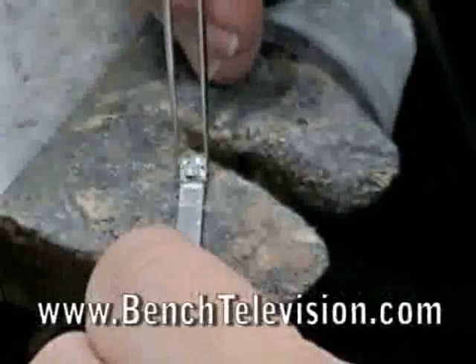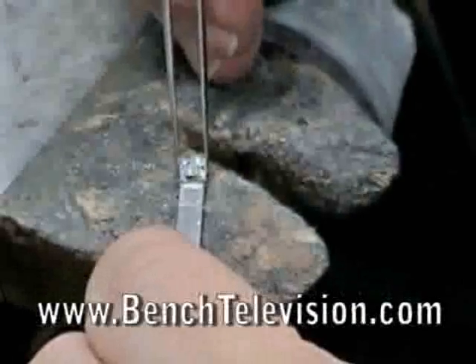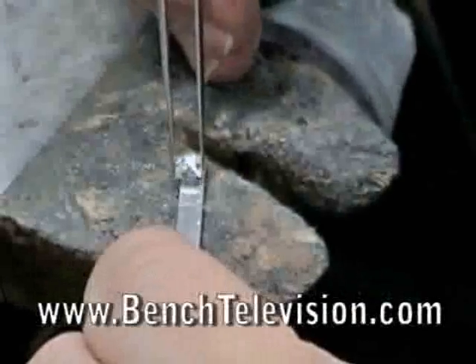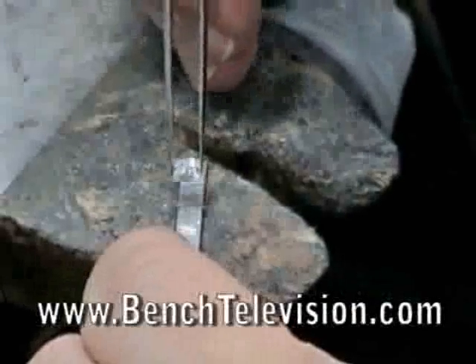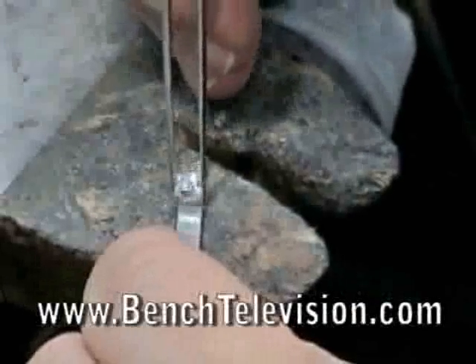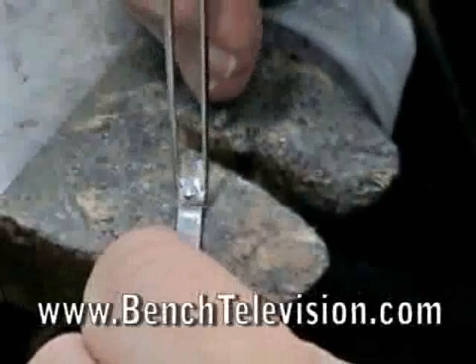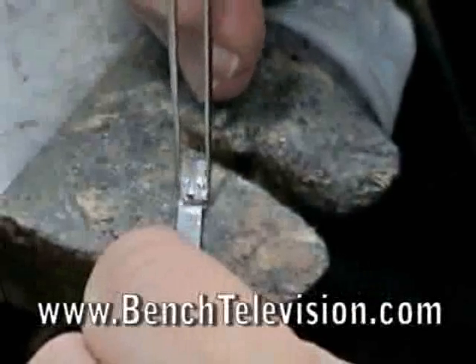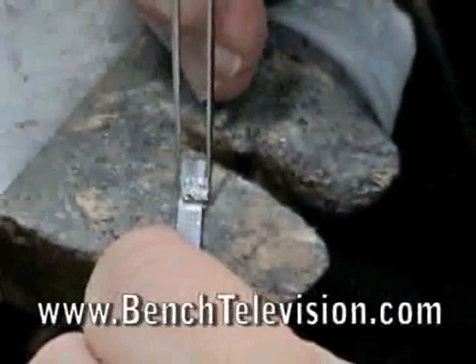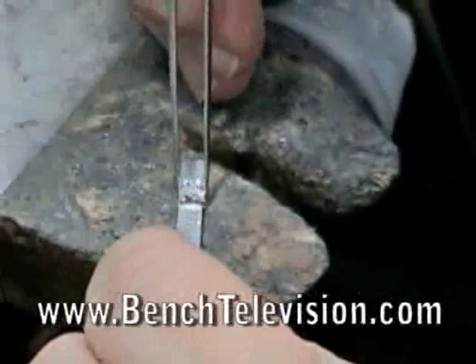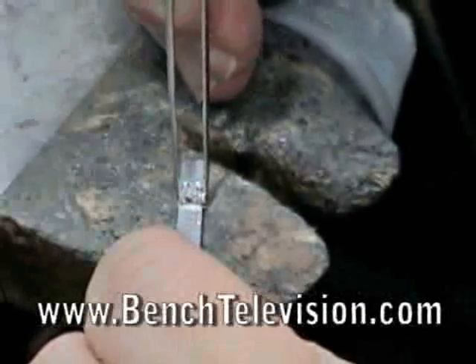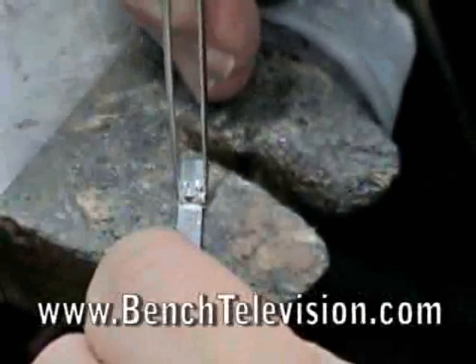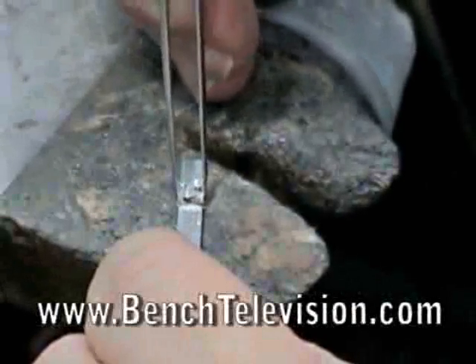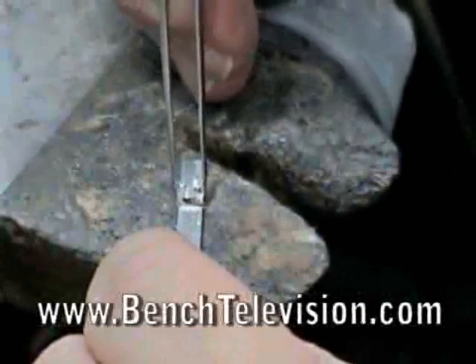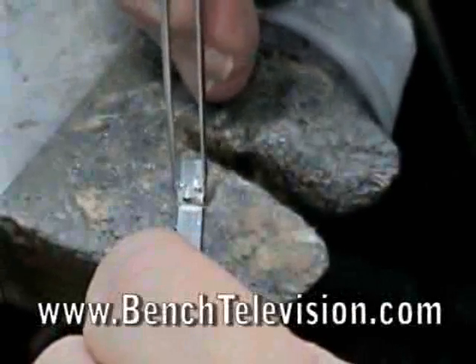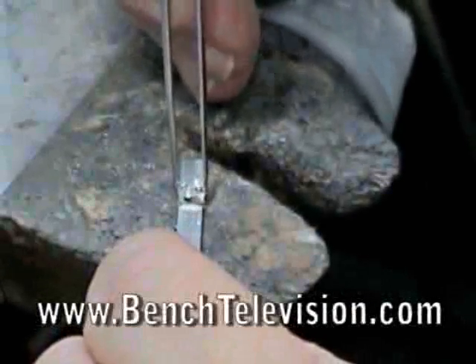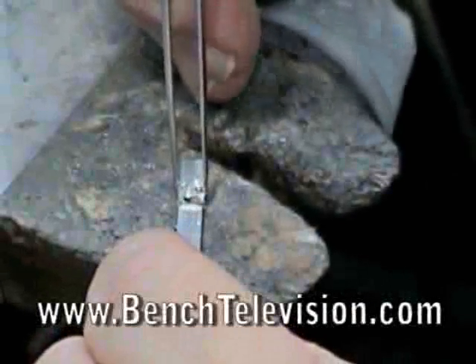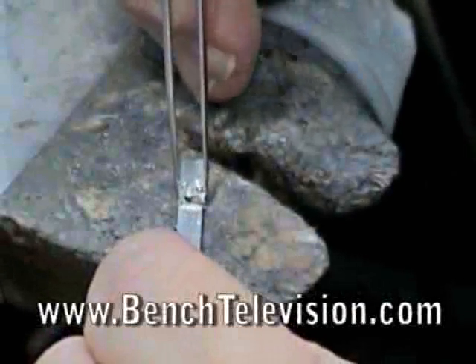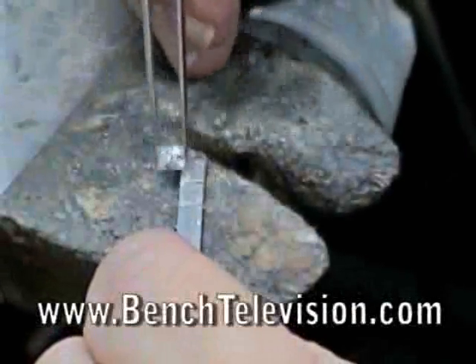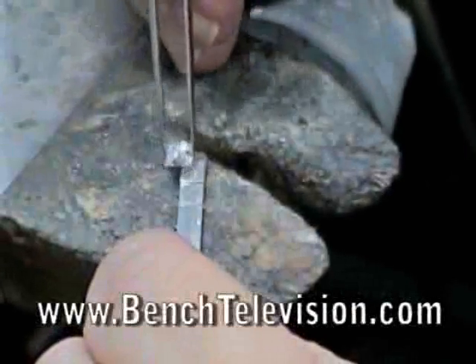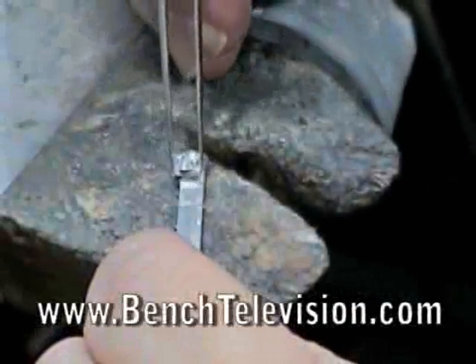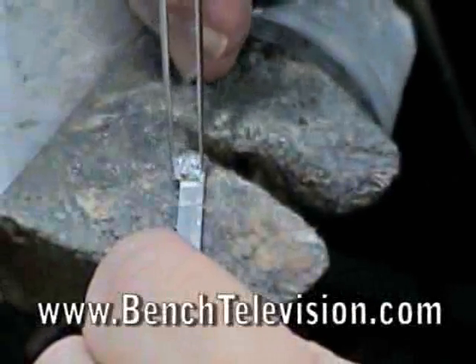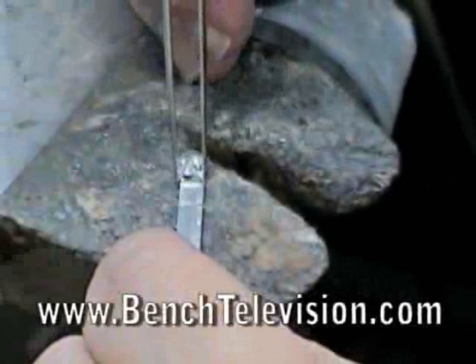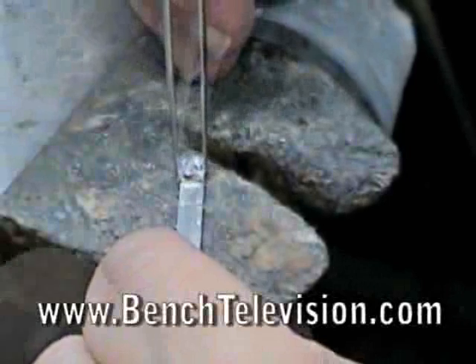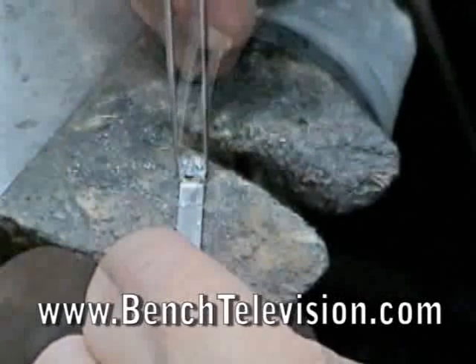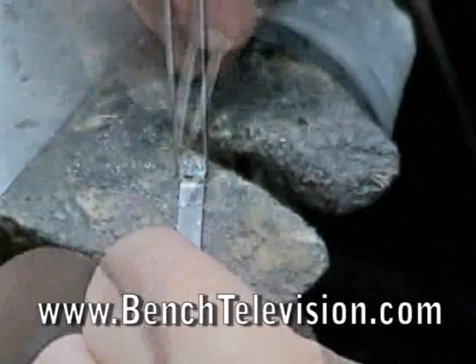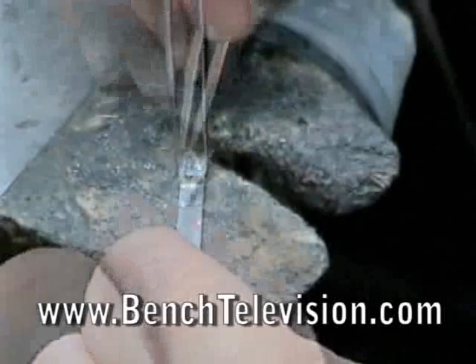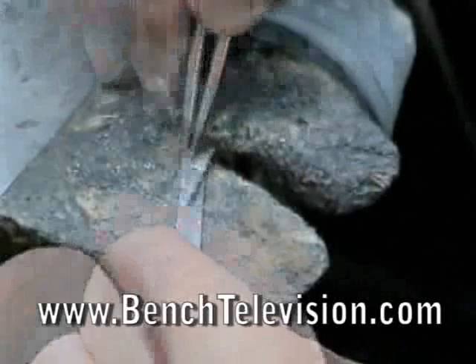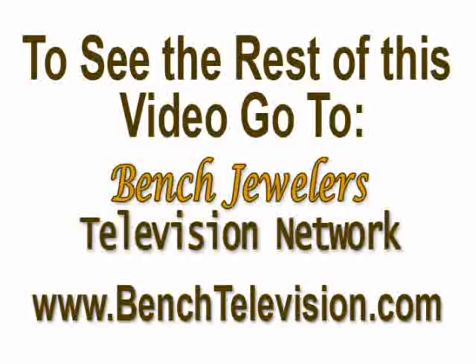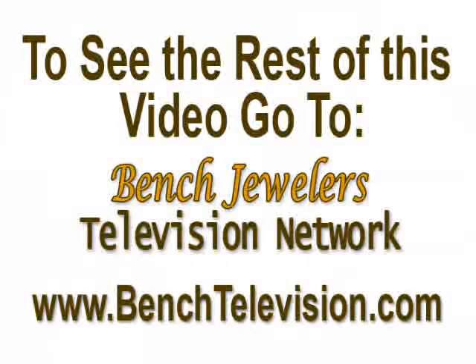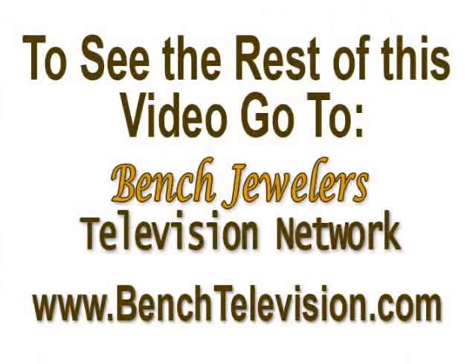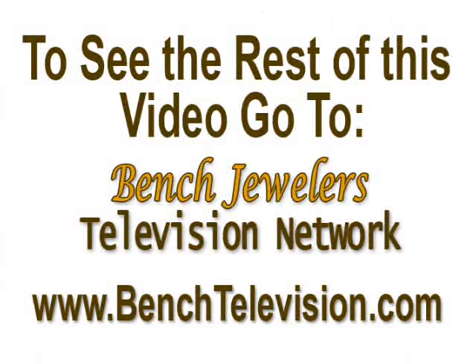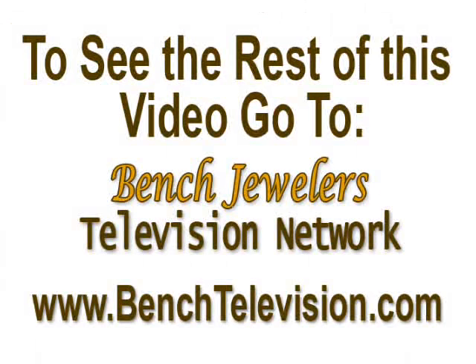Lay the diamond table down onto the platinum to make sure that the marks are correct.